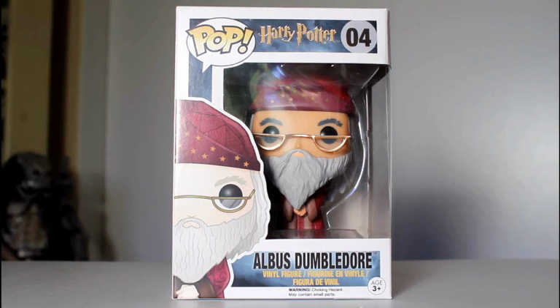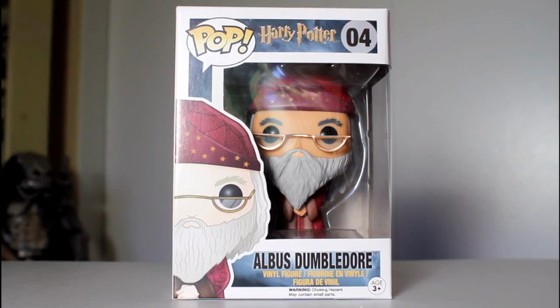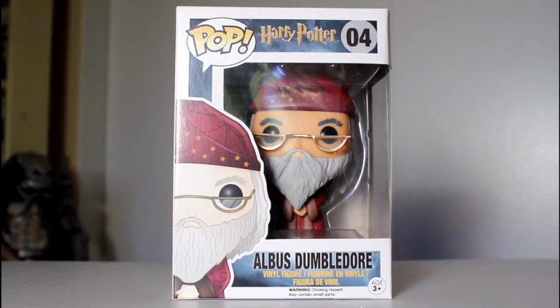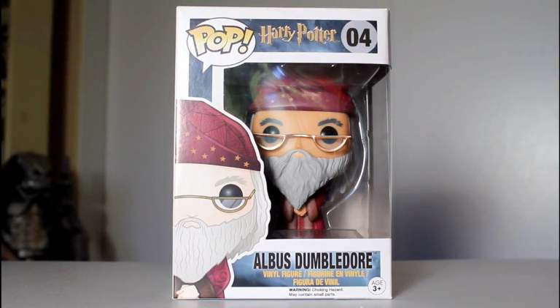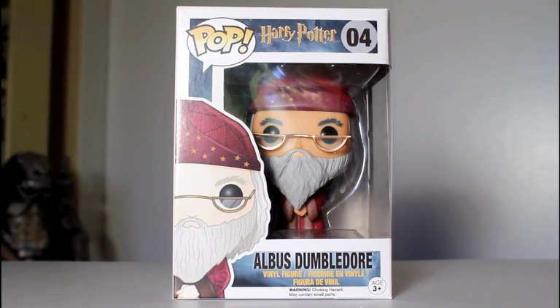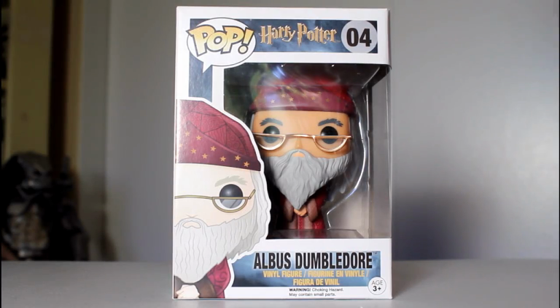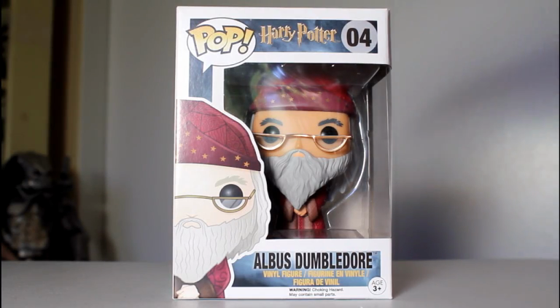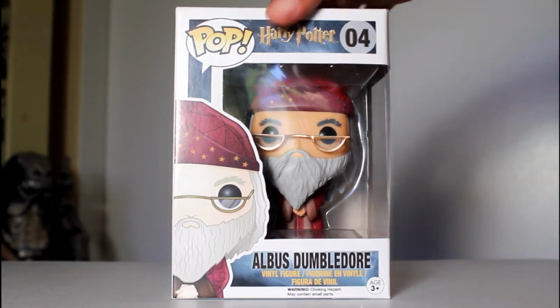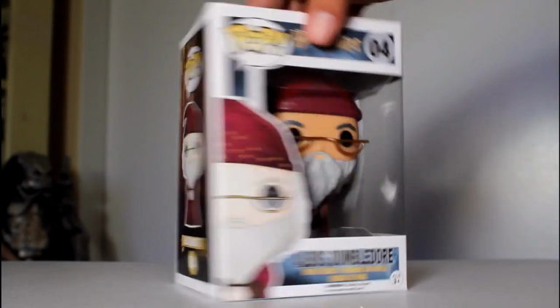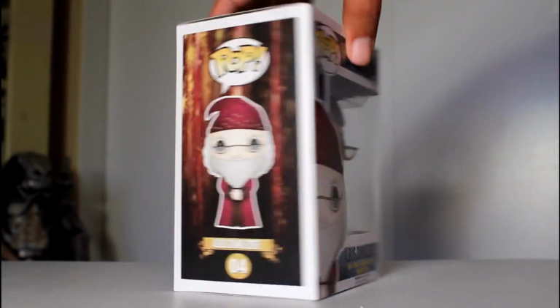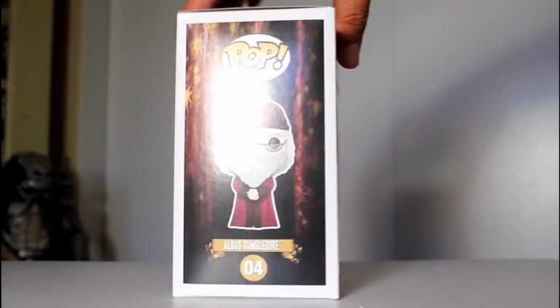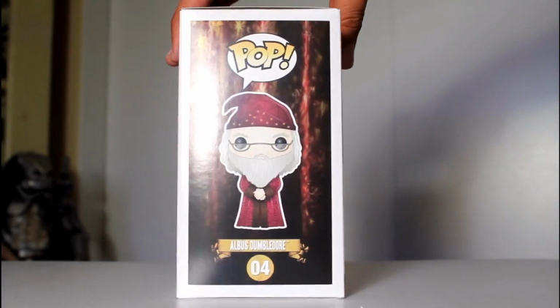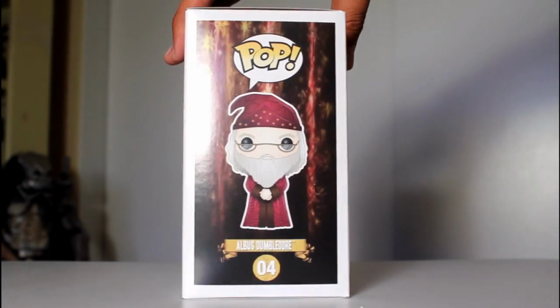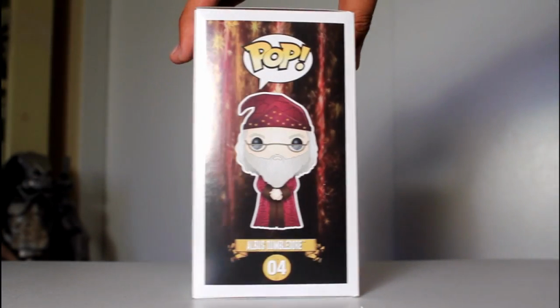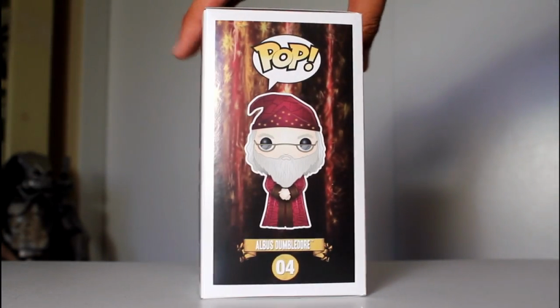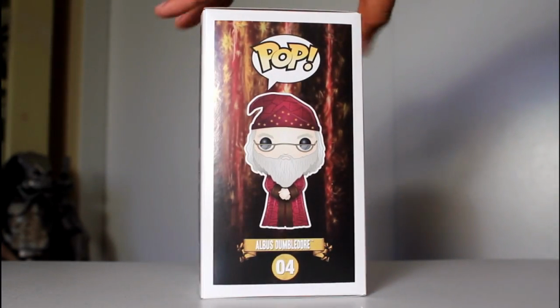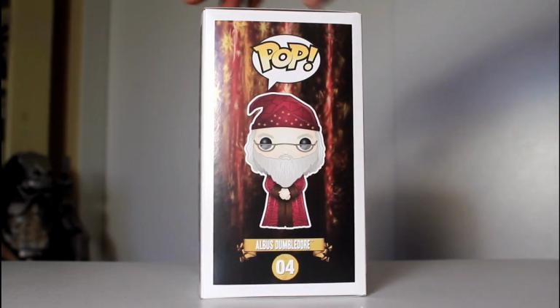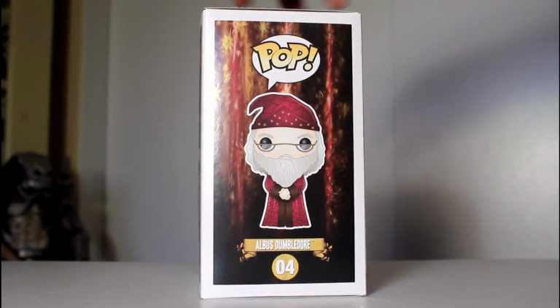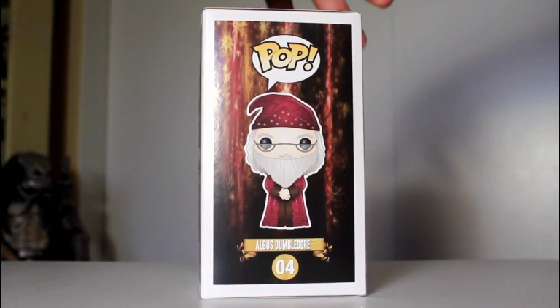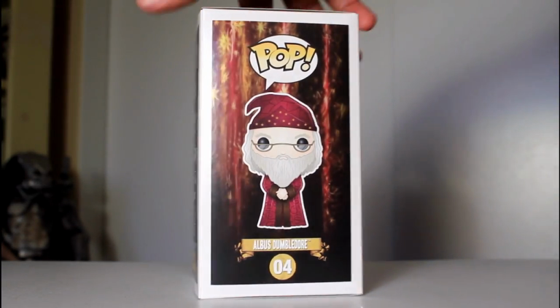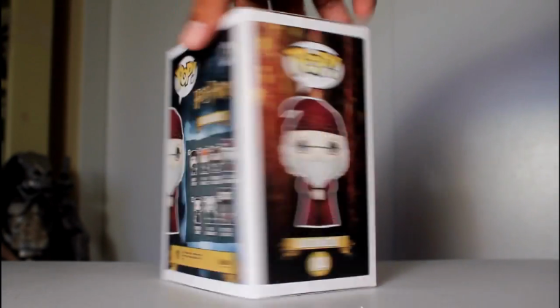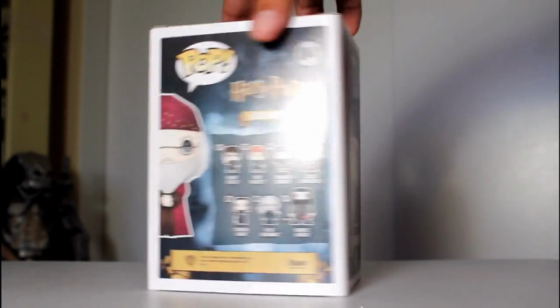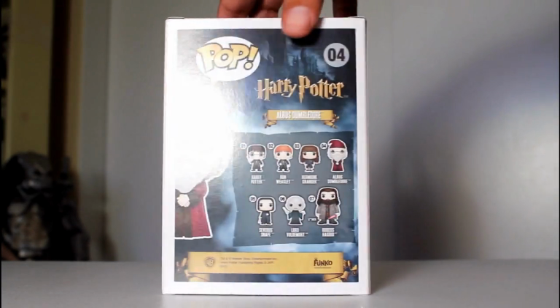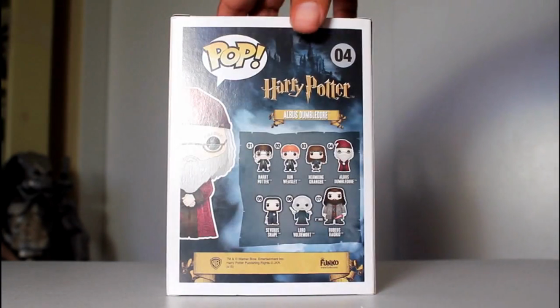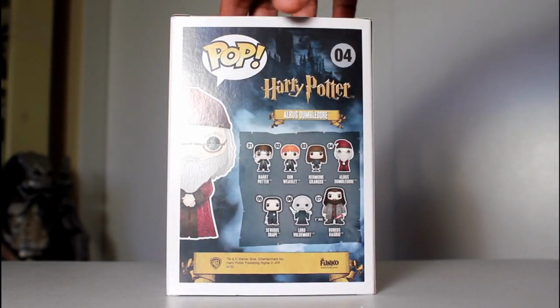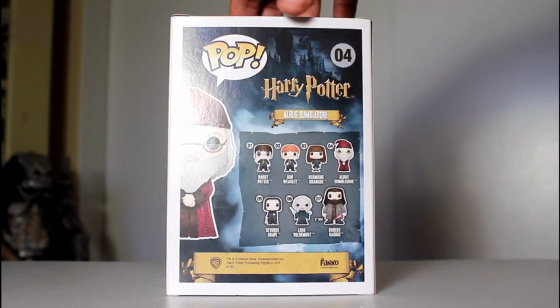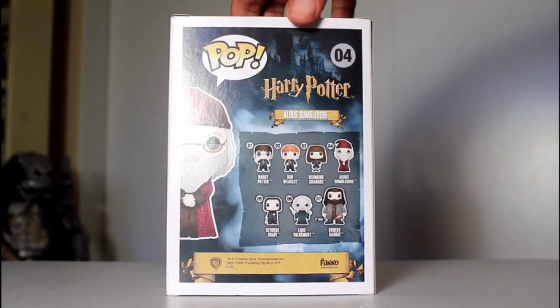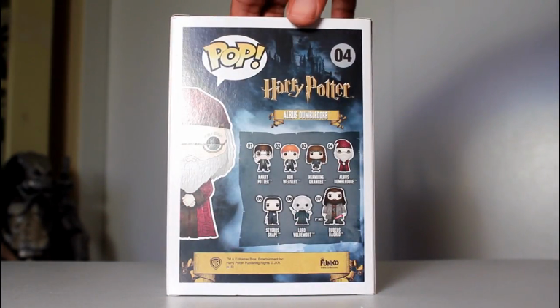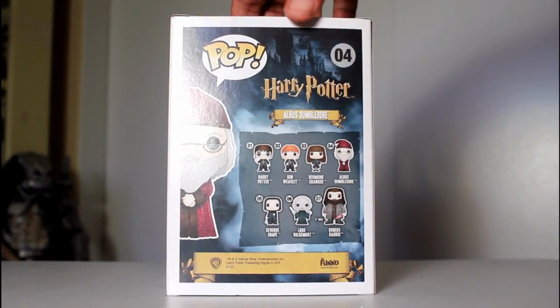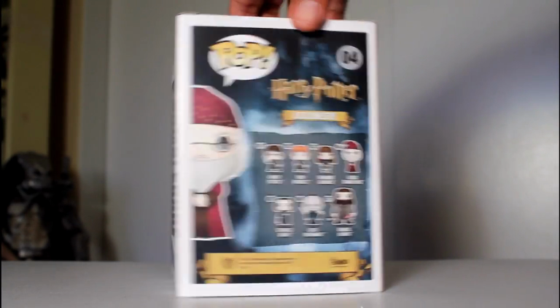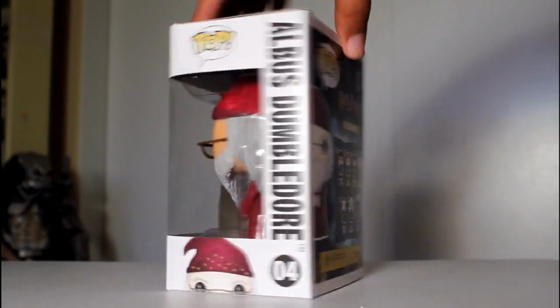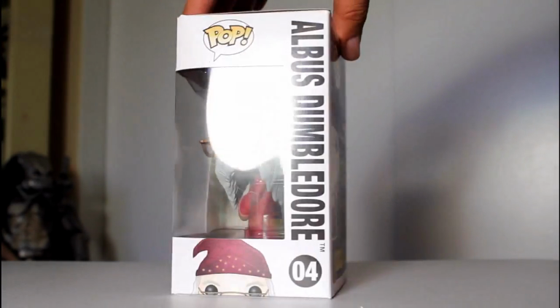Hey, this is Giancarlos, and I'm here with a look at the Harry Potter Funko Pop of Albus Dumbledore.